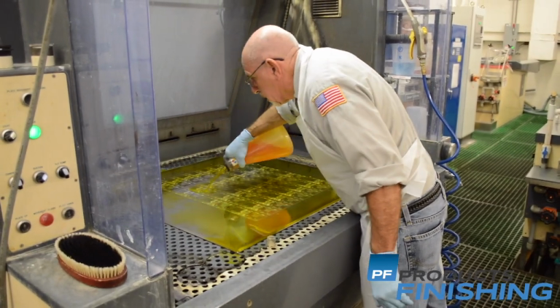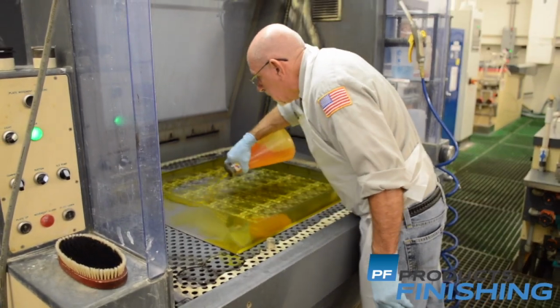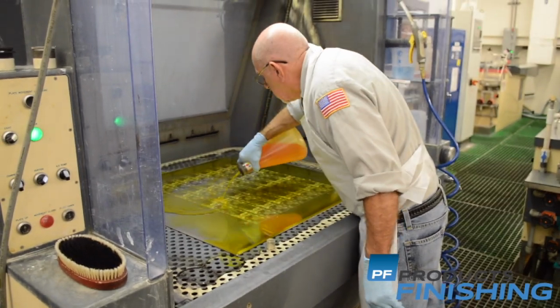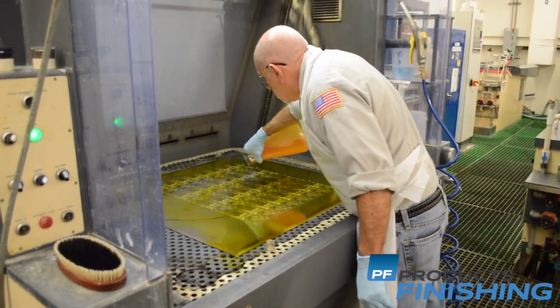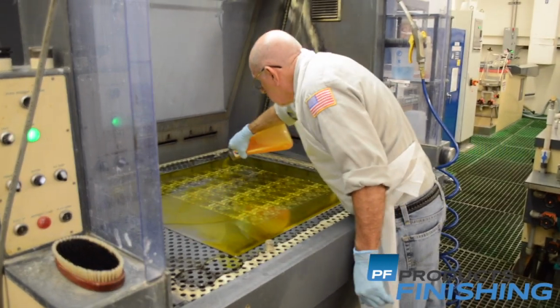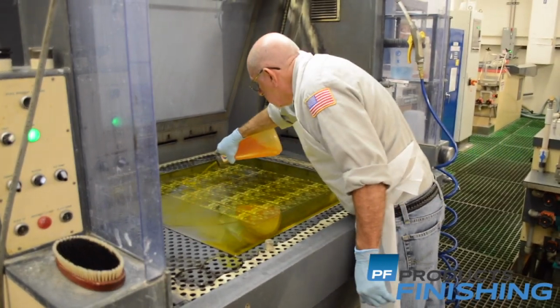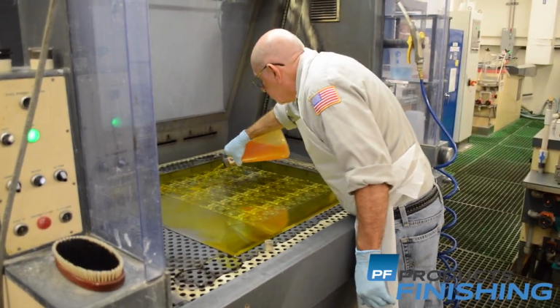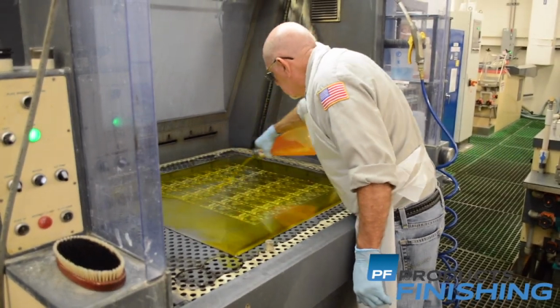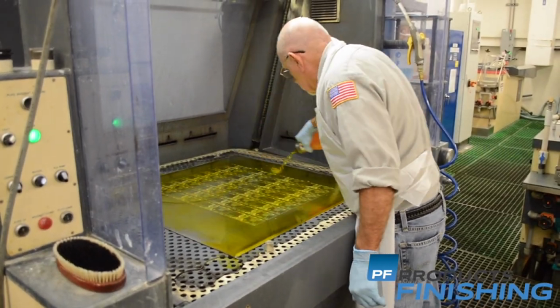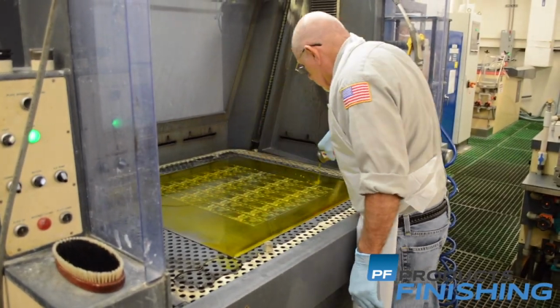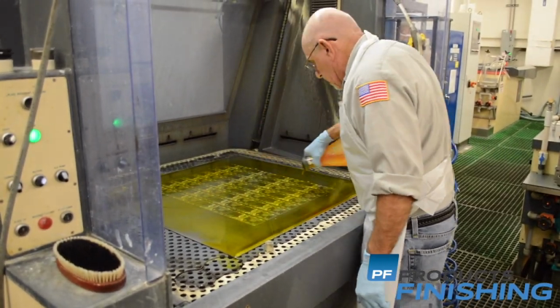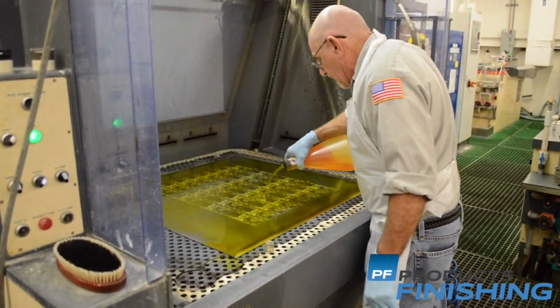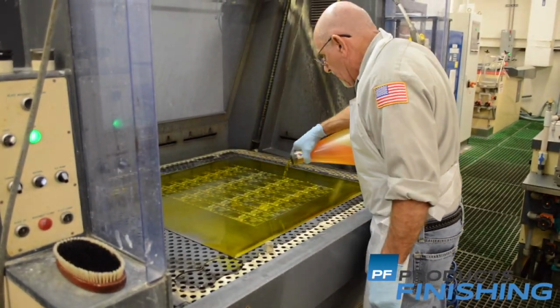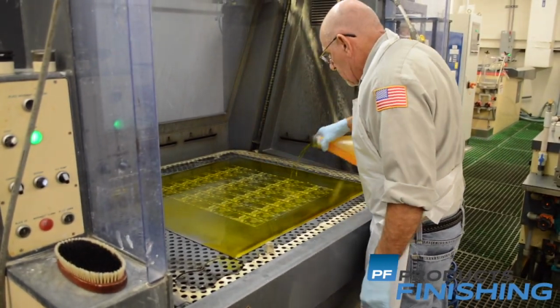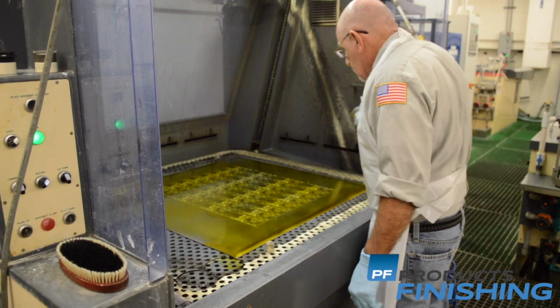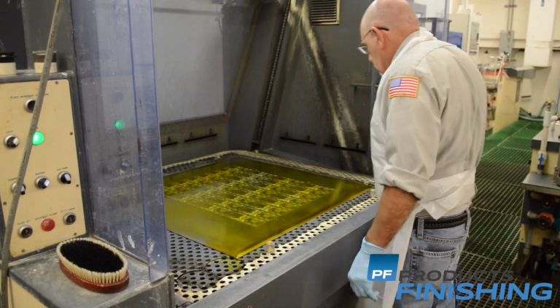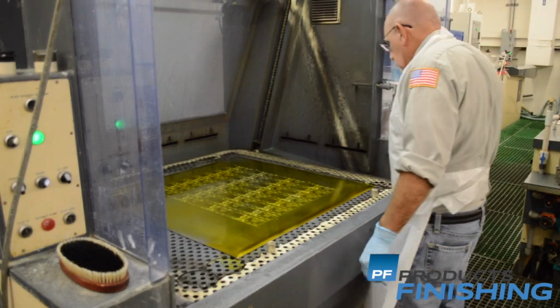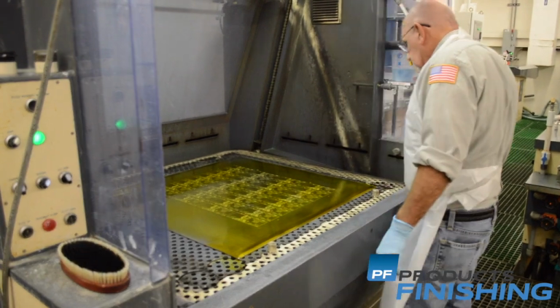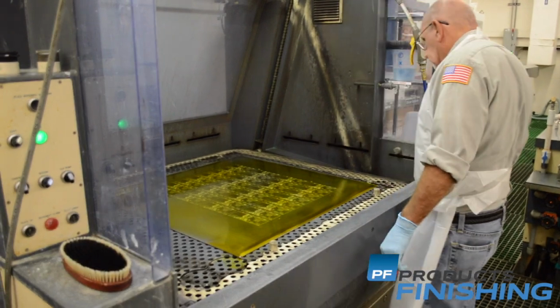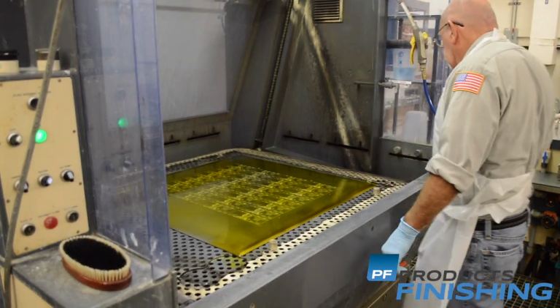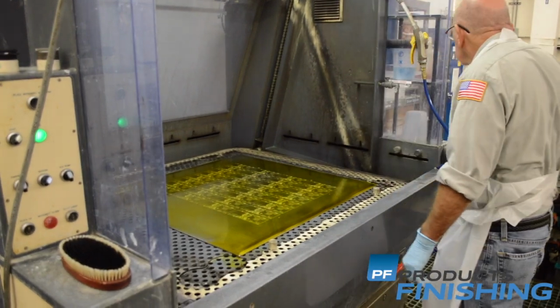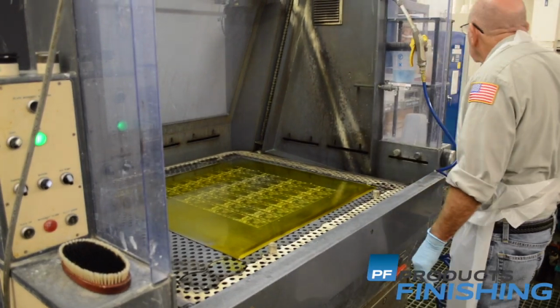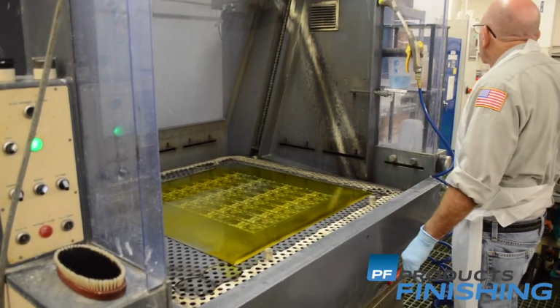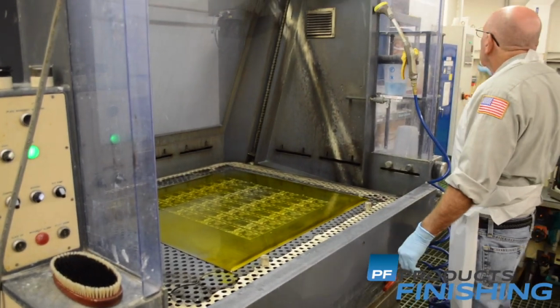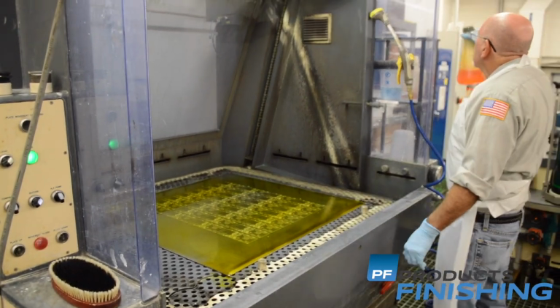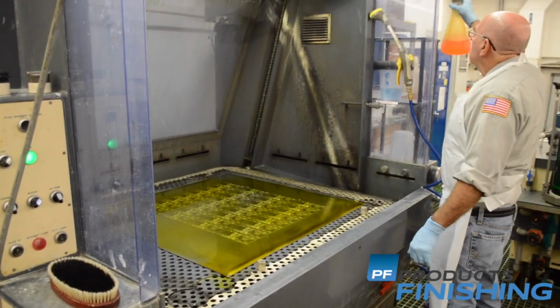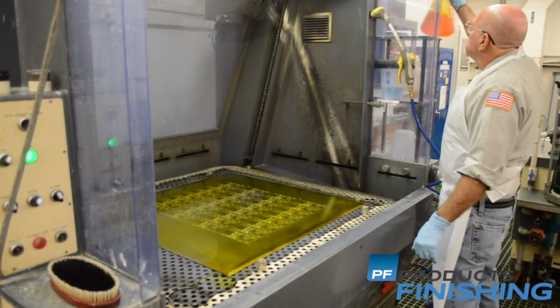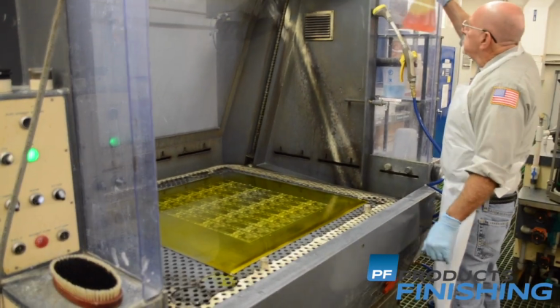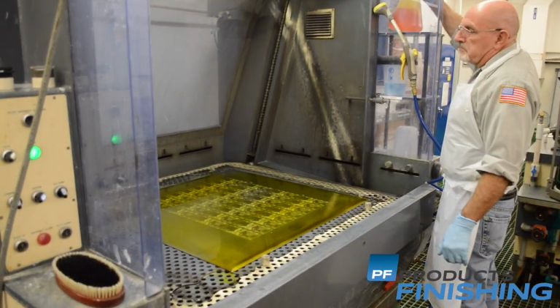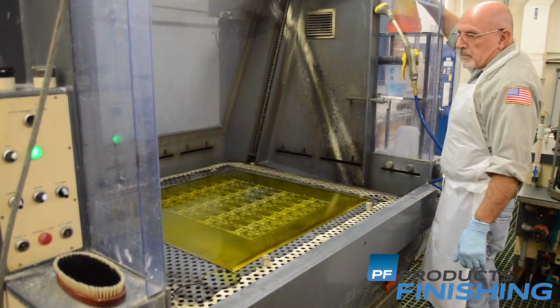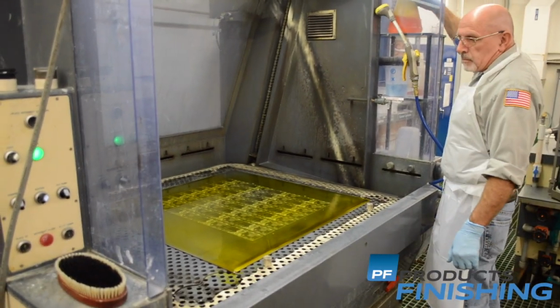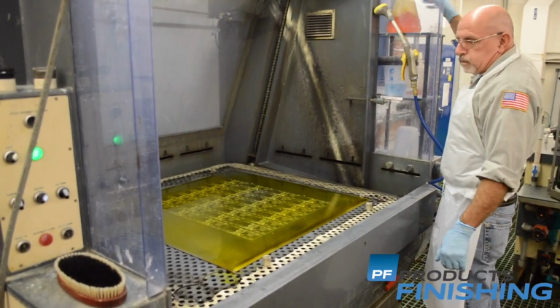The plate is approximately 40 thousandths thick after we grow it, and it takes about 17 hours to get to that thickness.